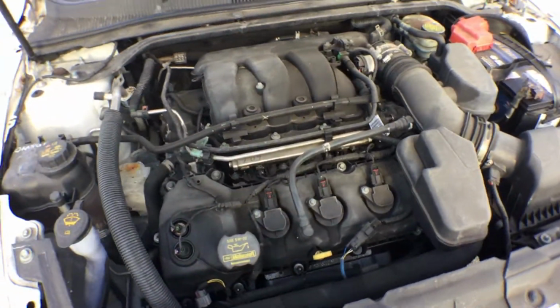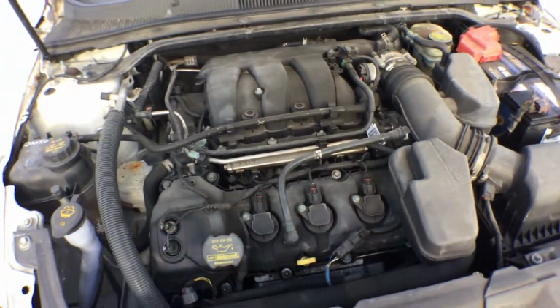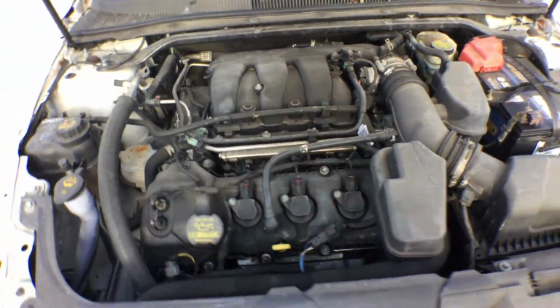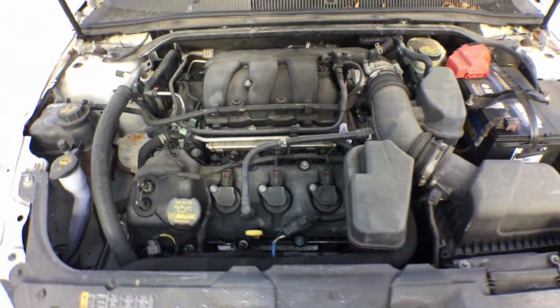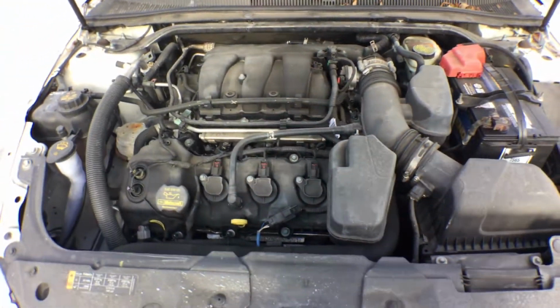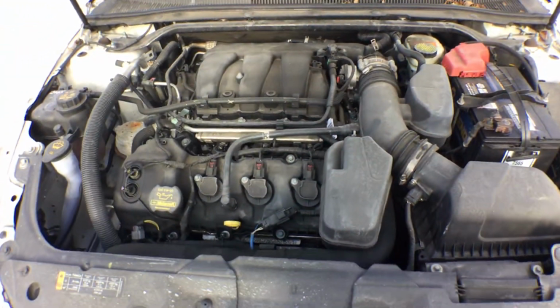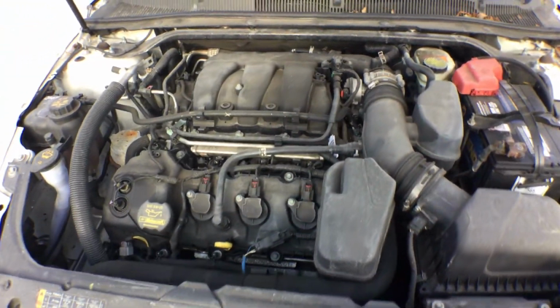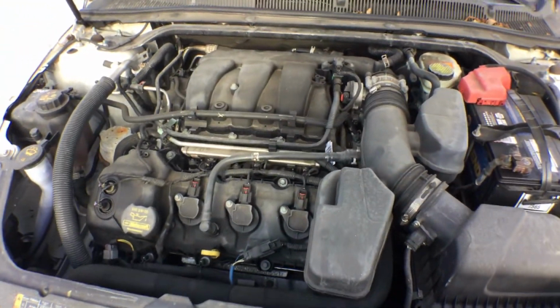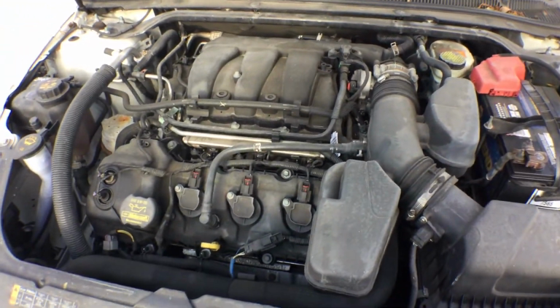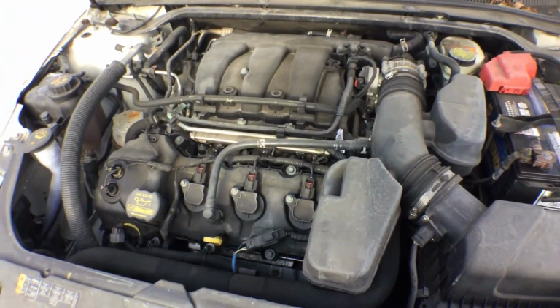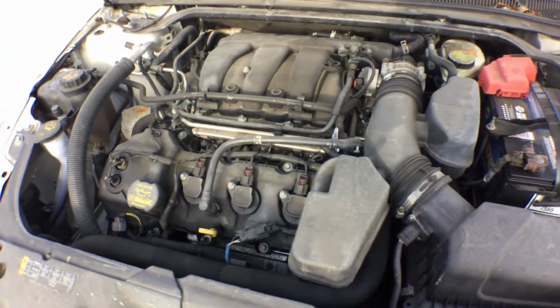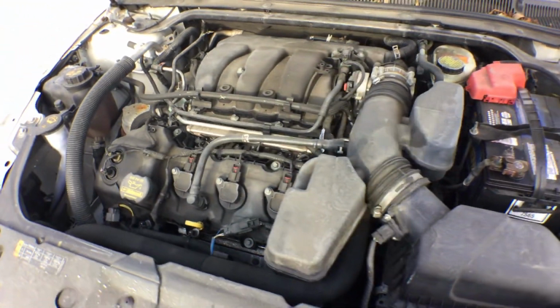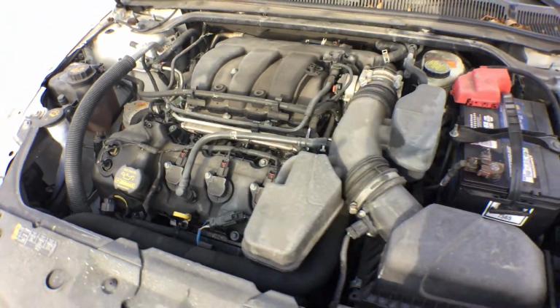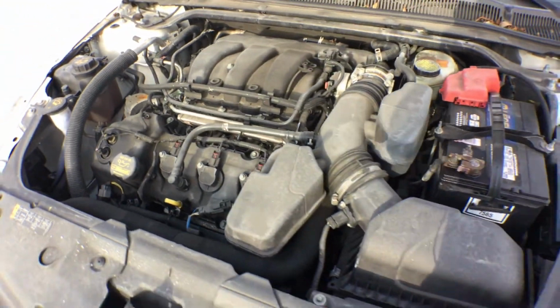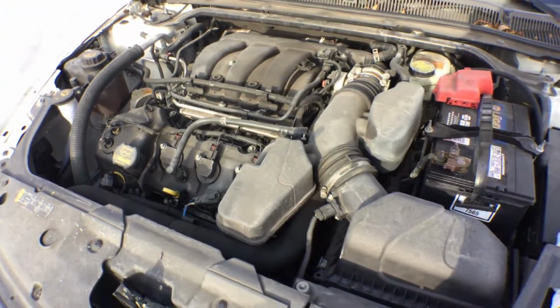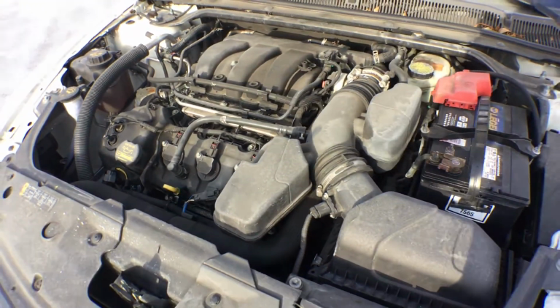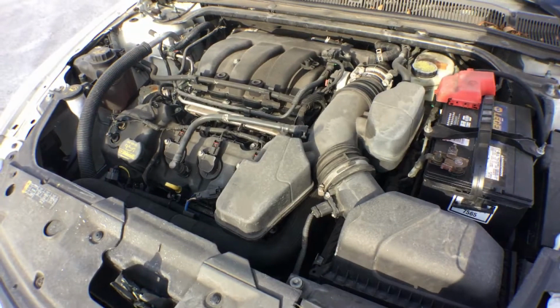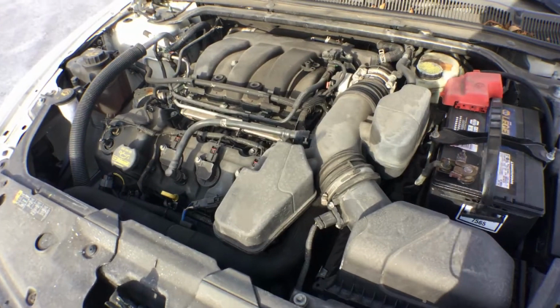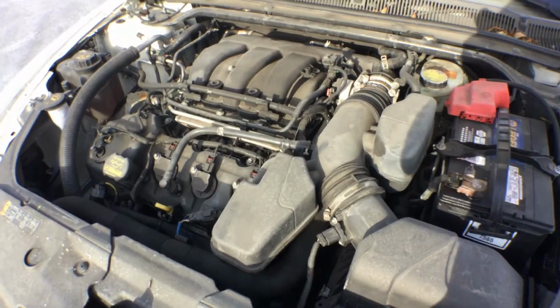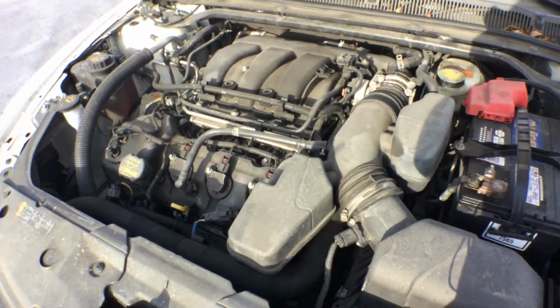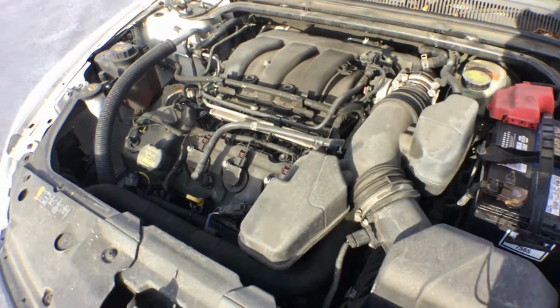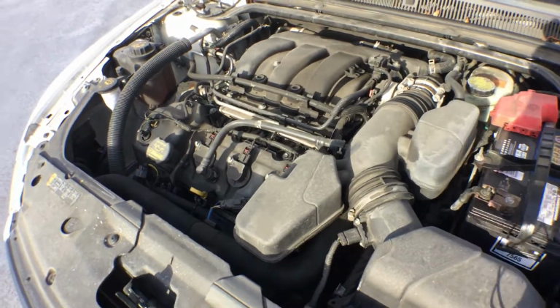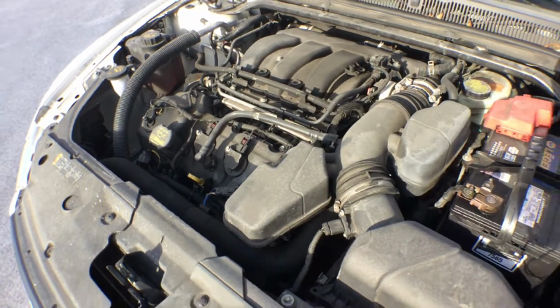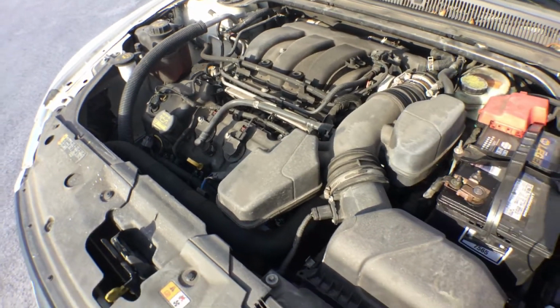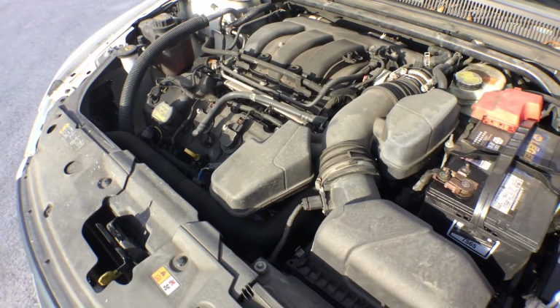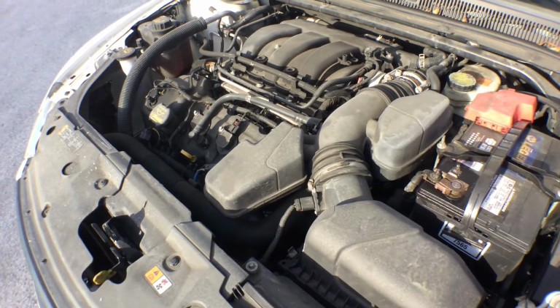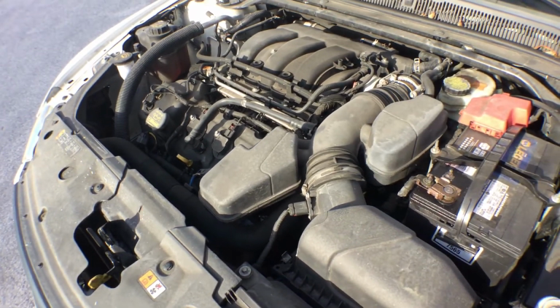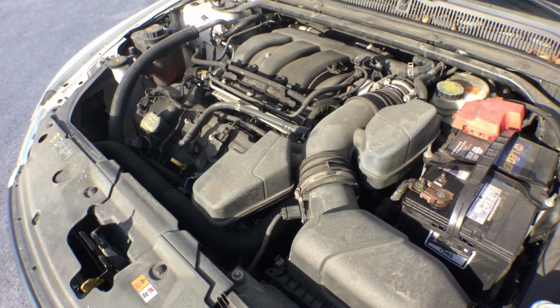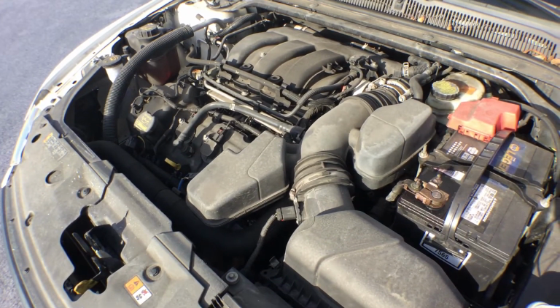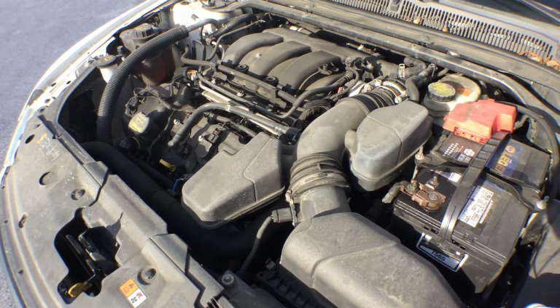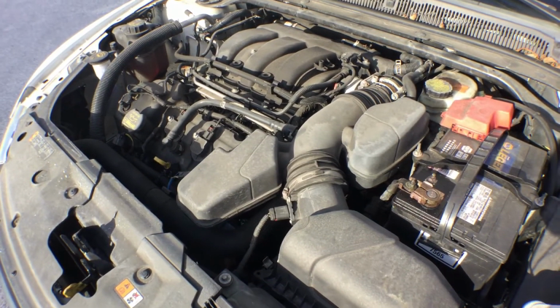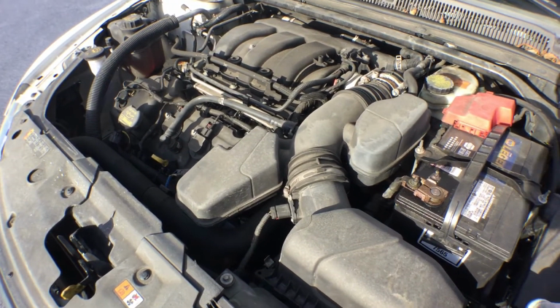AC blows cold. I drove it in the parking lot — it accelerates really strong.